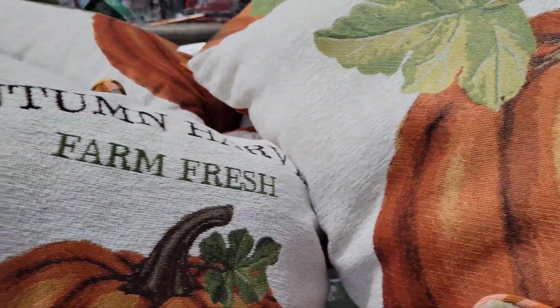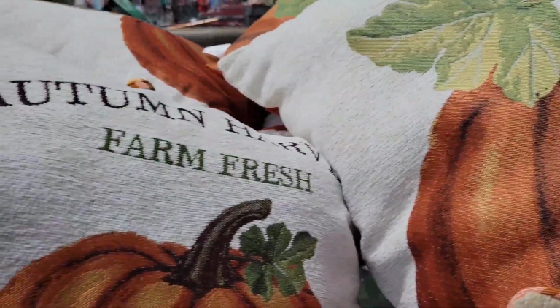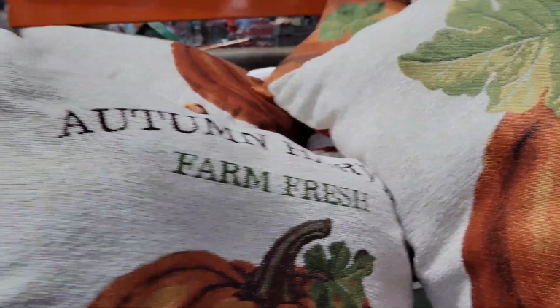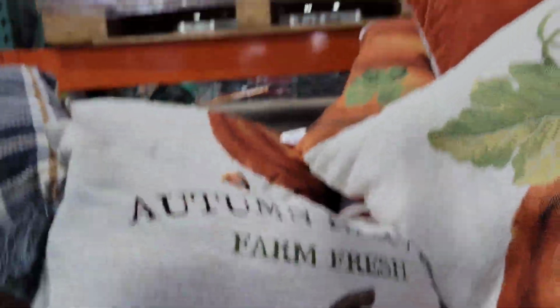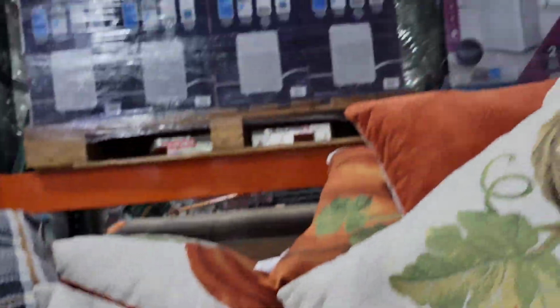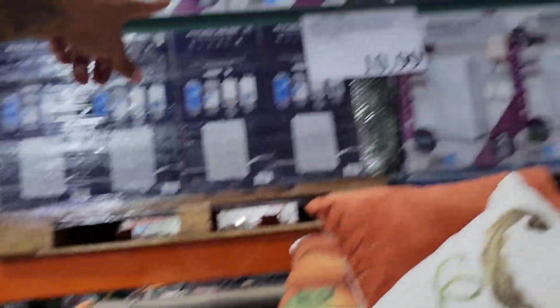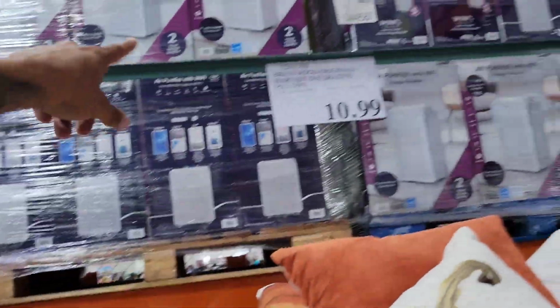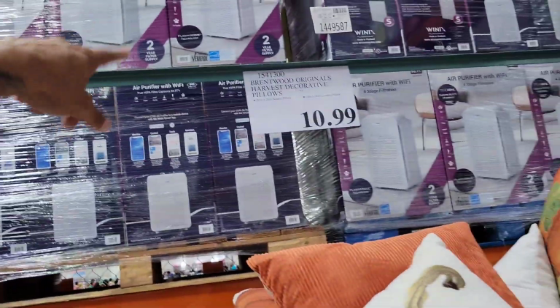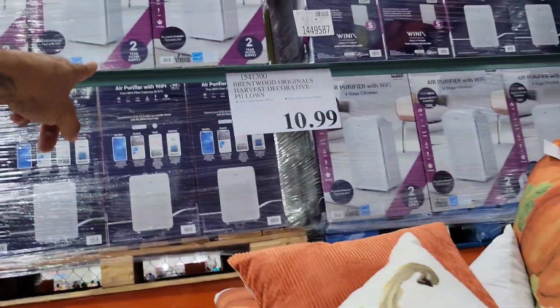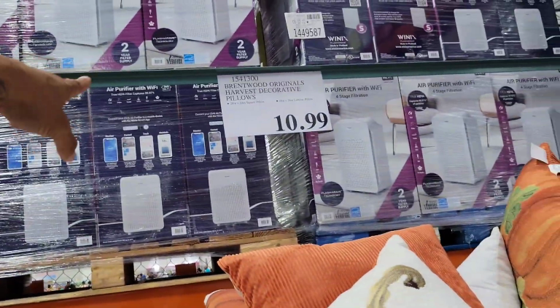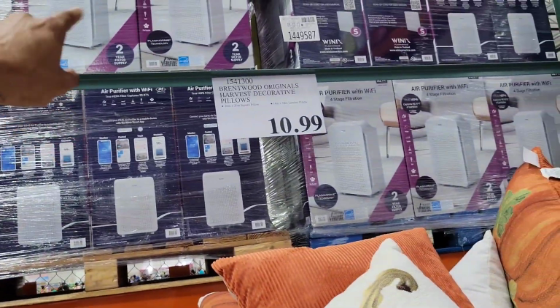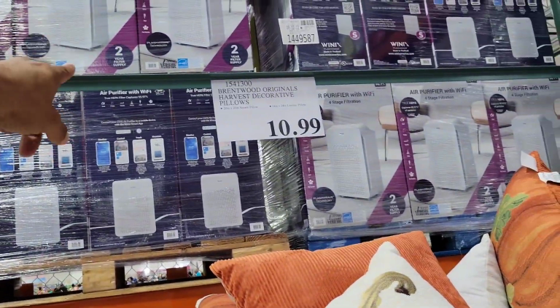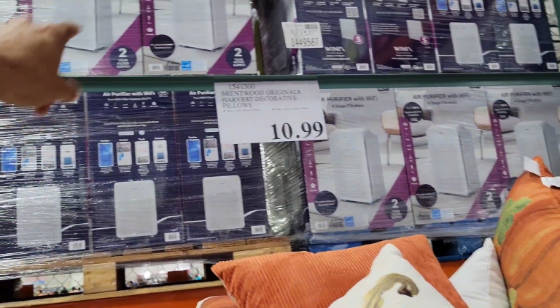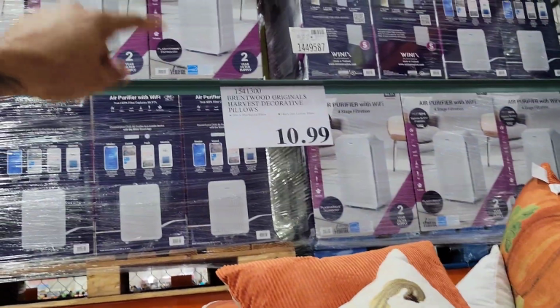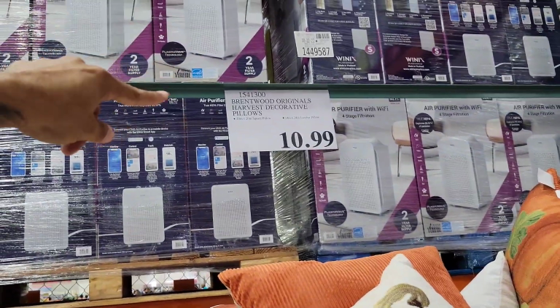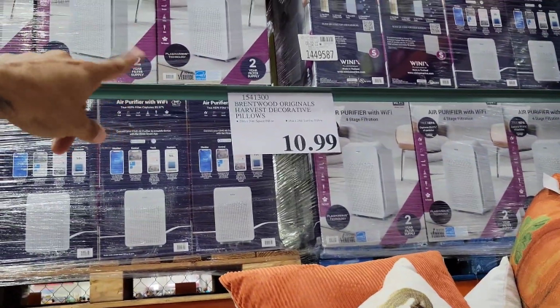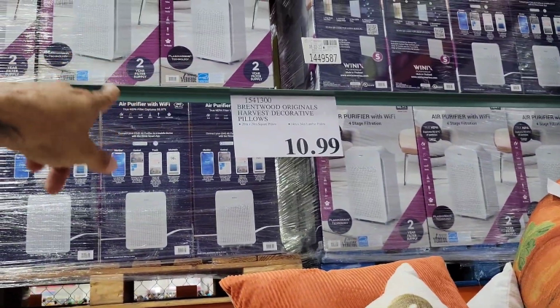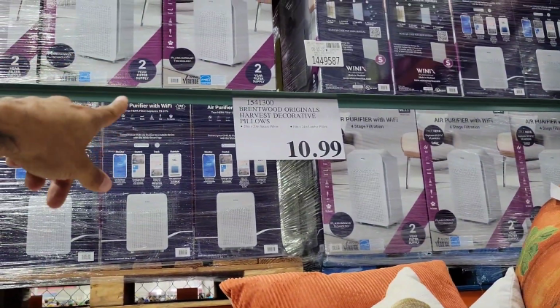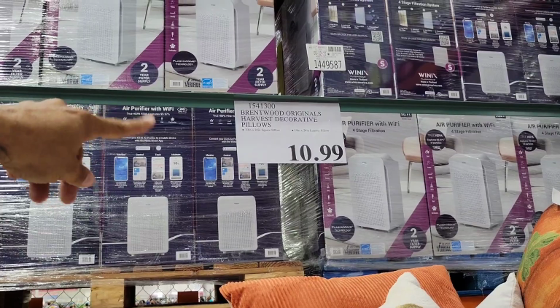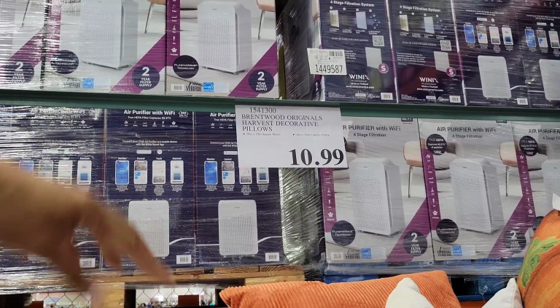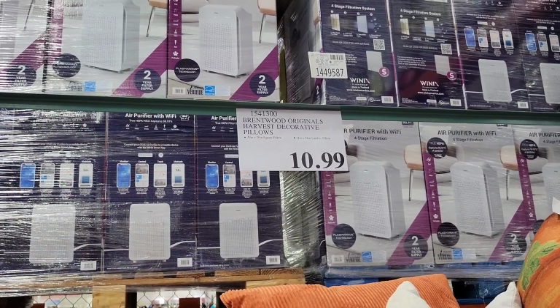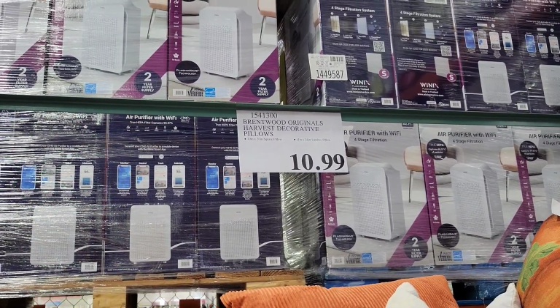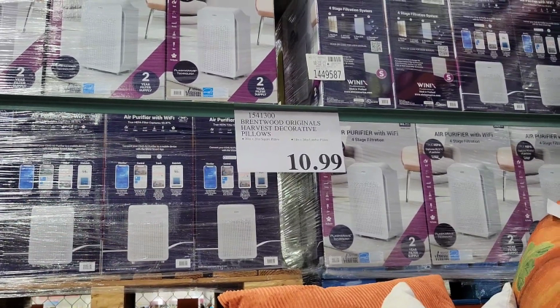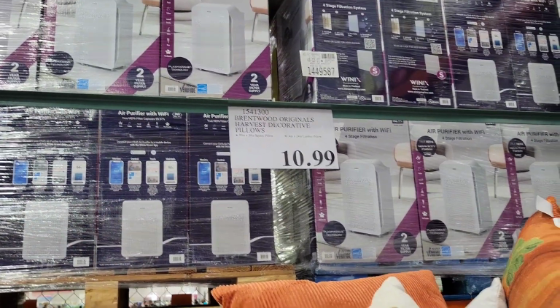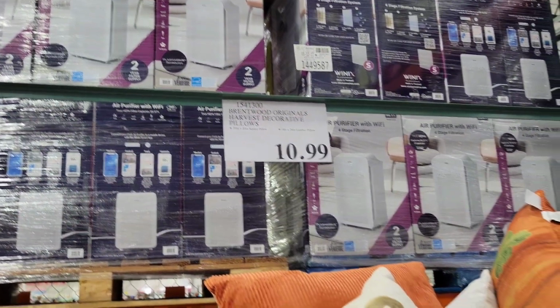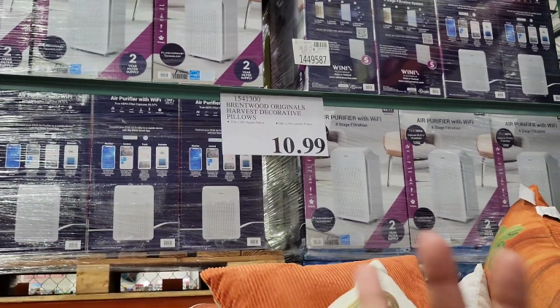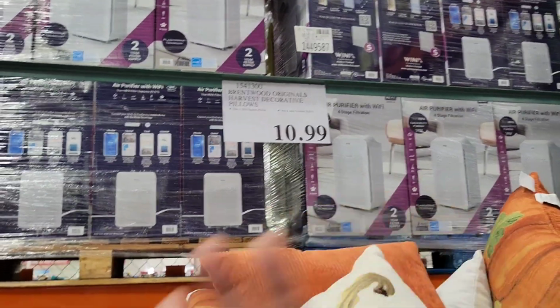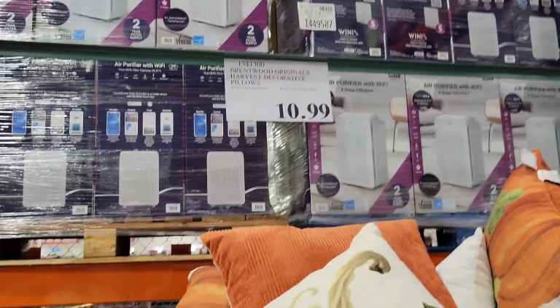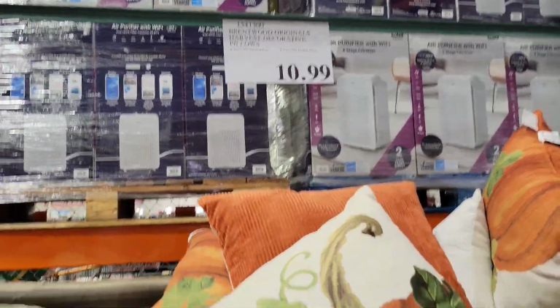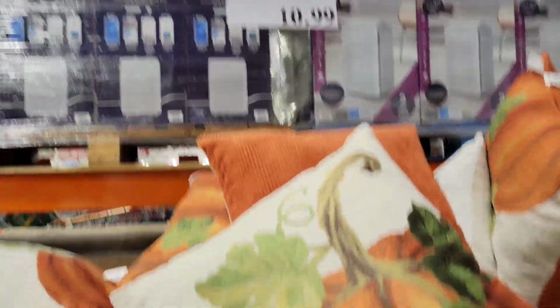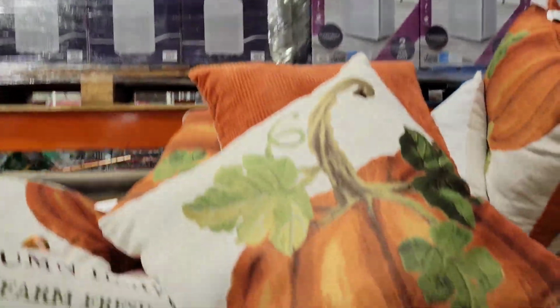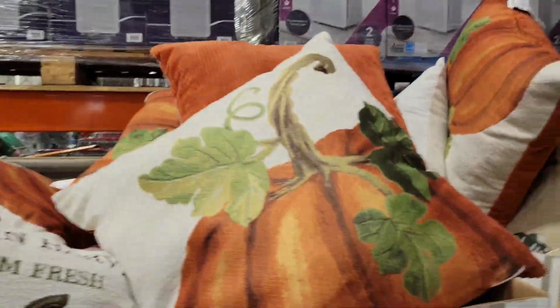They also got the lumbar style. Instead of the square, you can get the lumbar for the same price. That's the longer one.